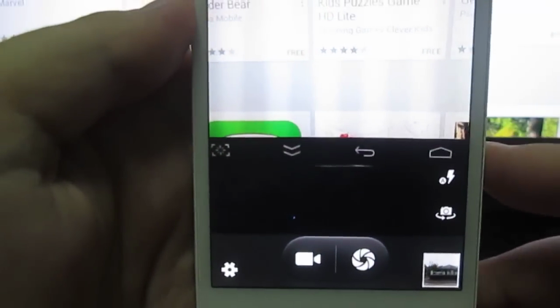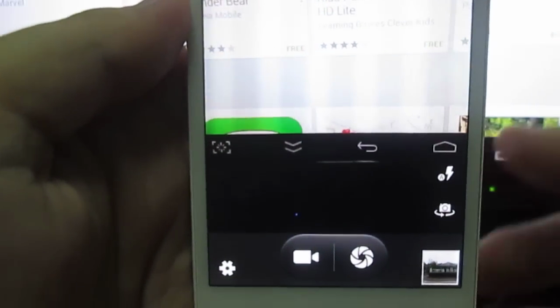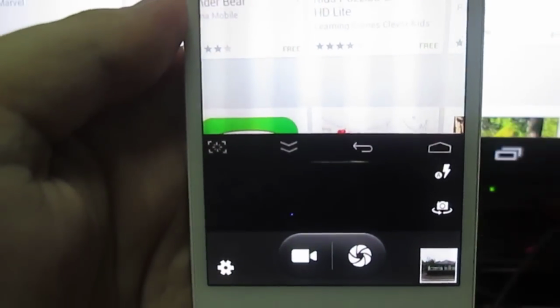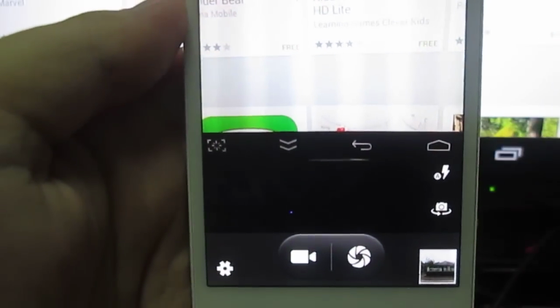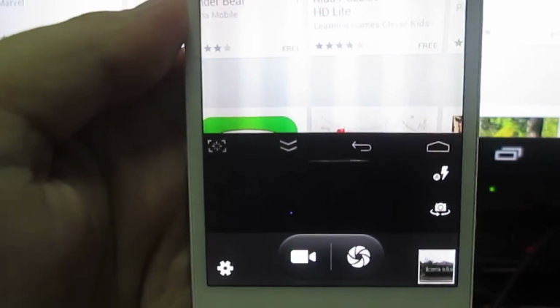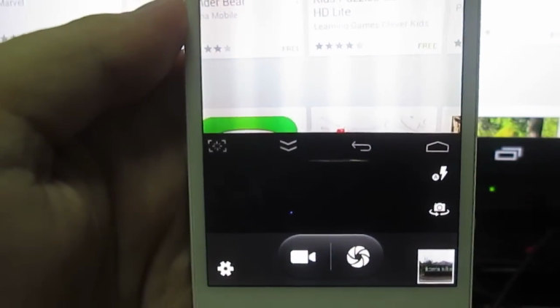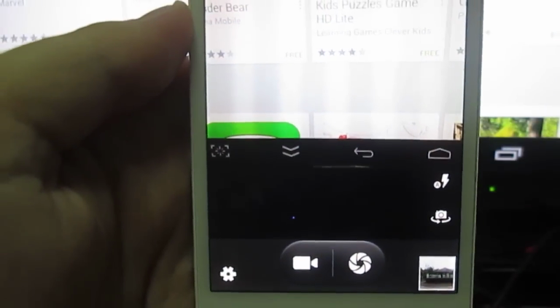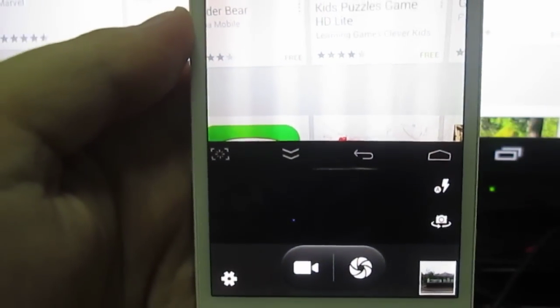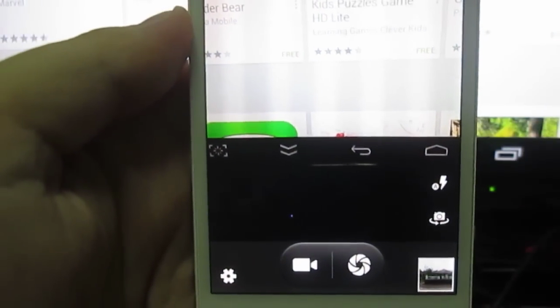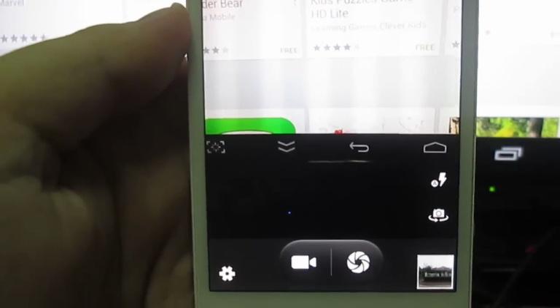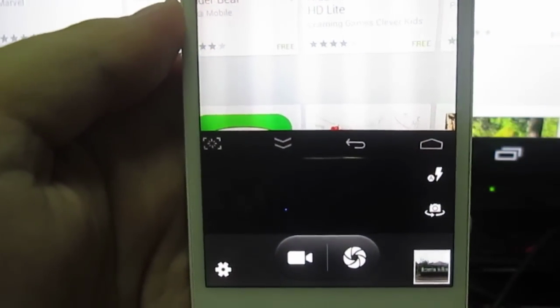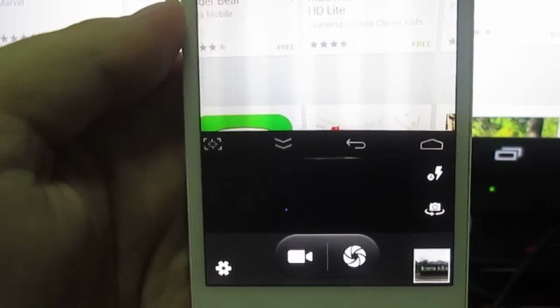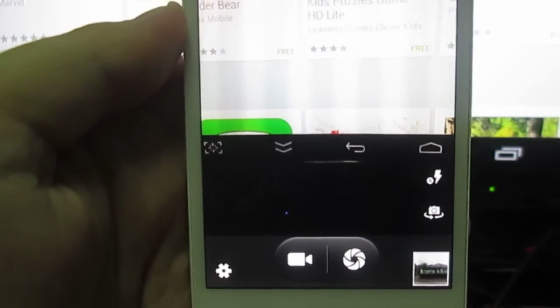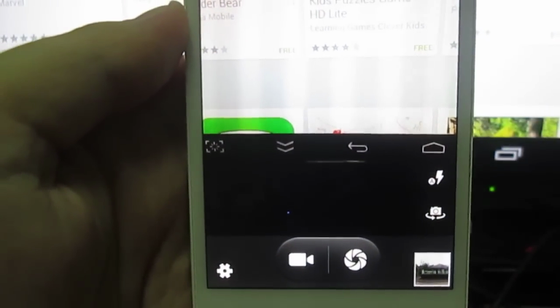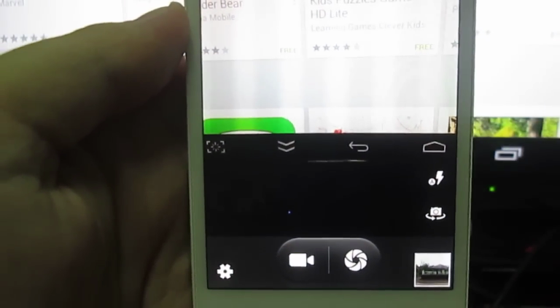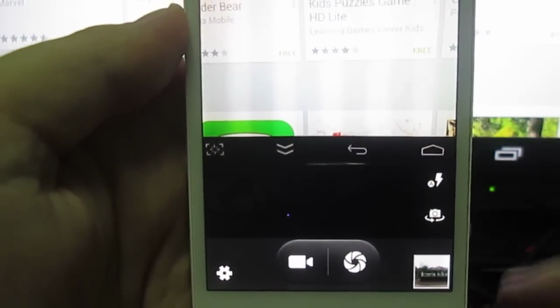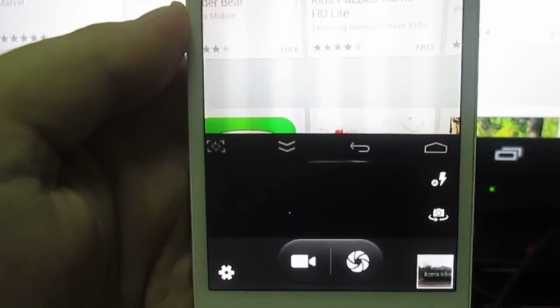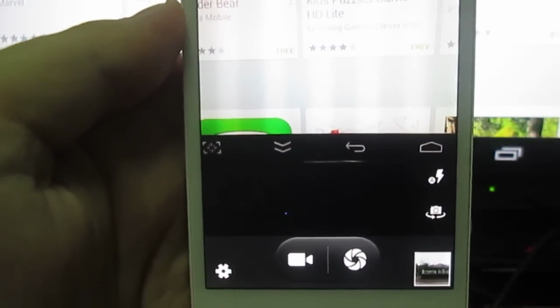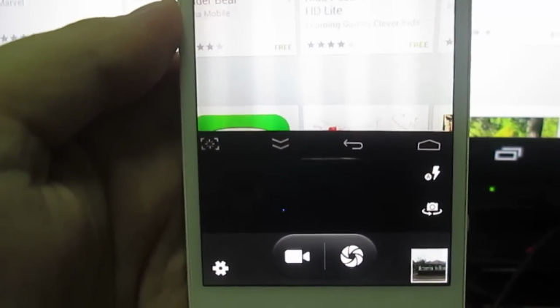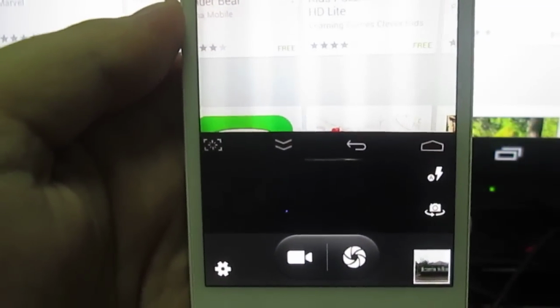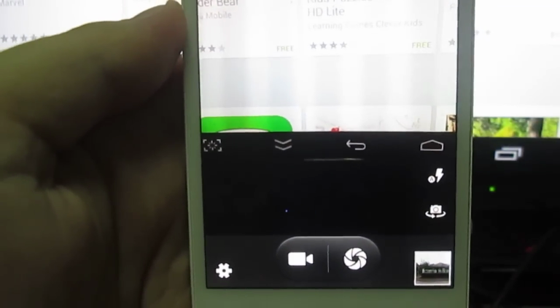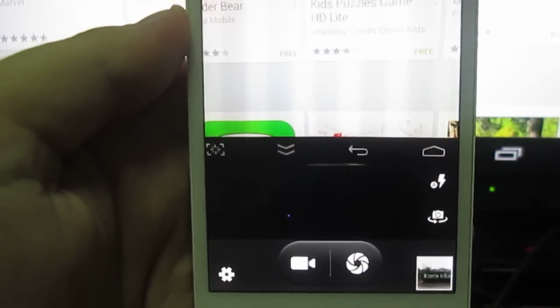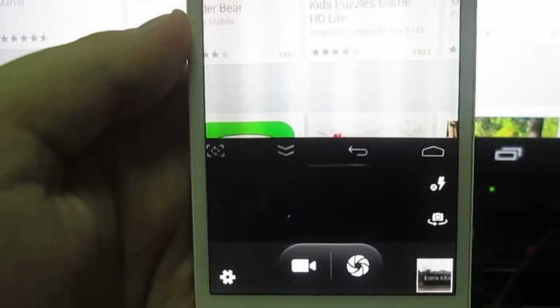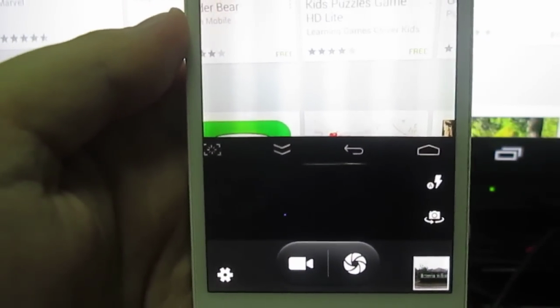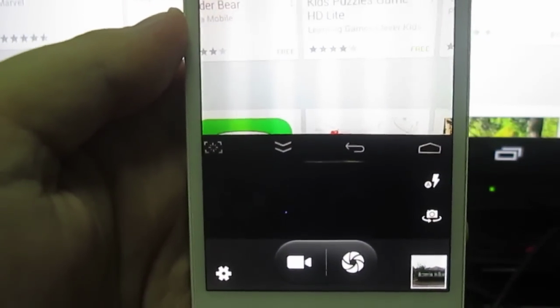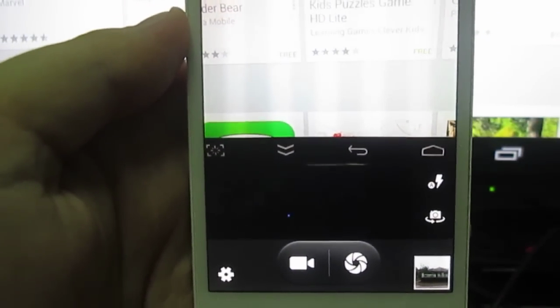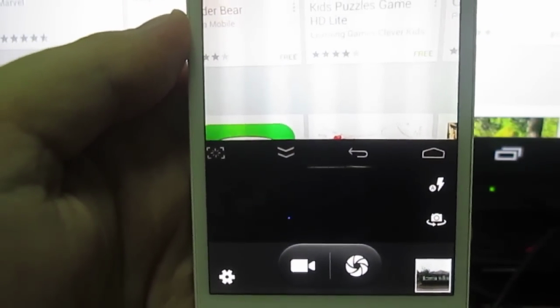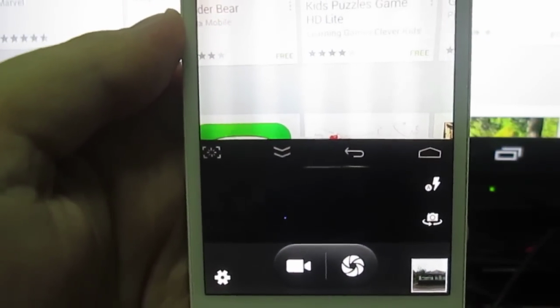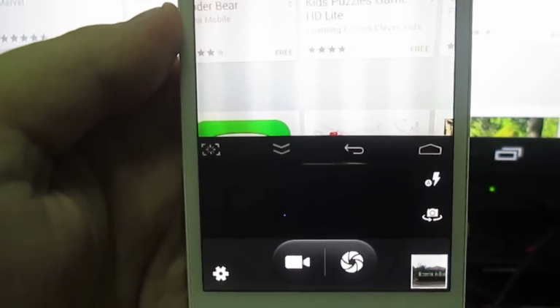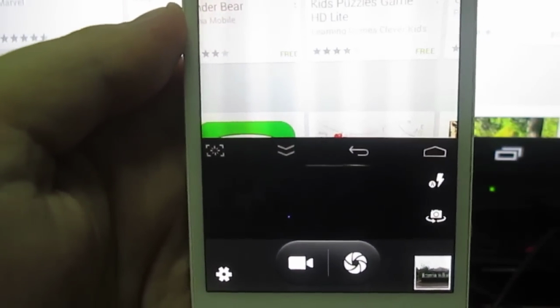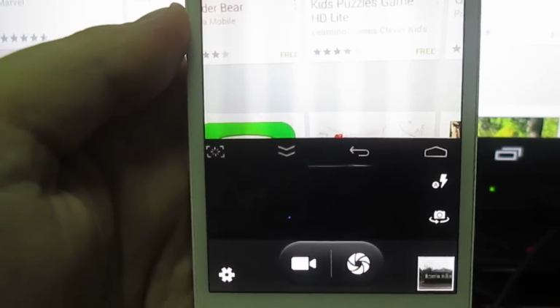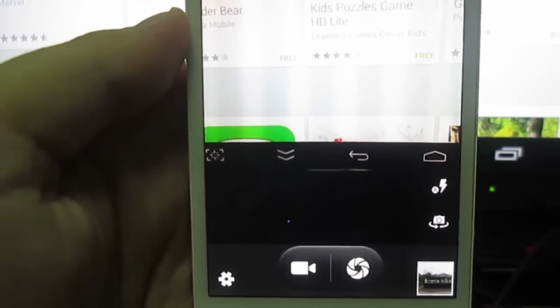So that's it. To fix the camera, you have to massage your phone. Bye-bye.